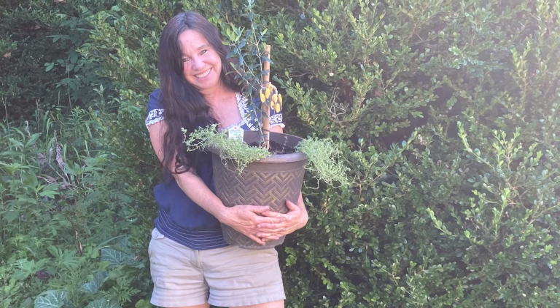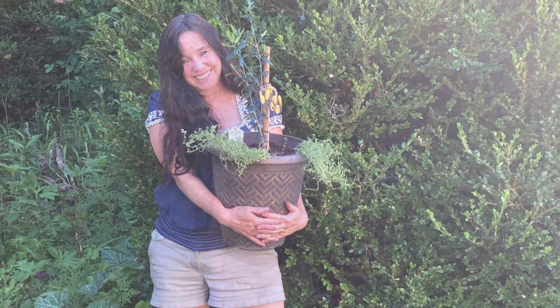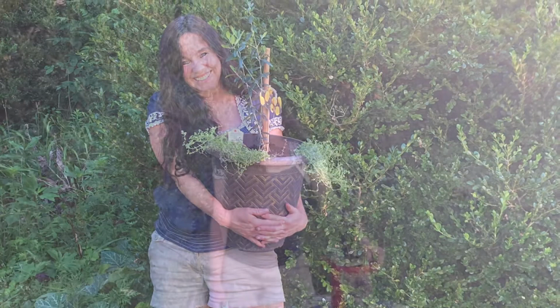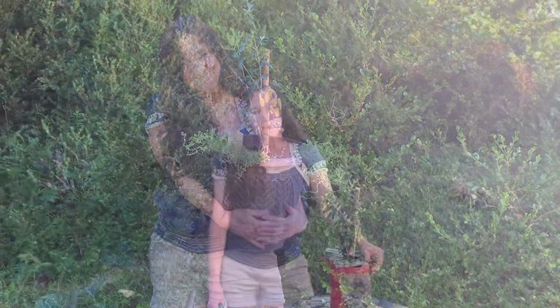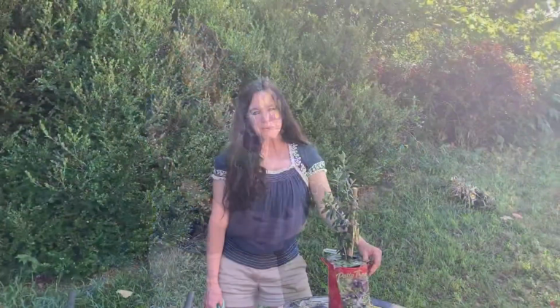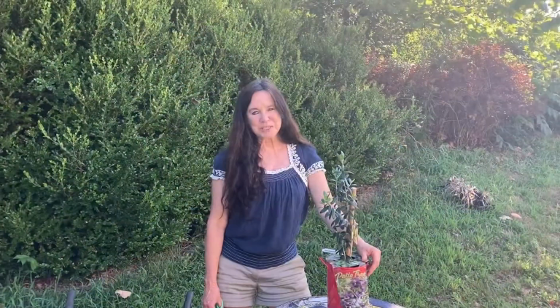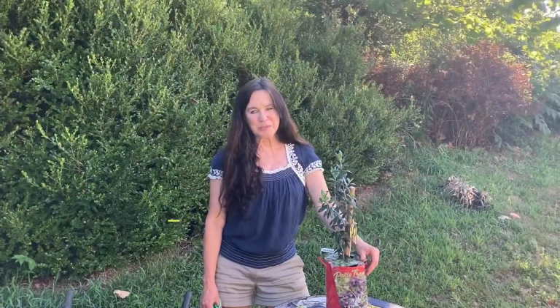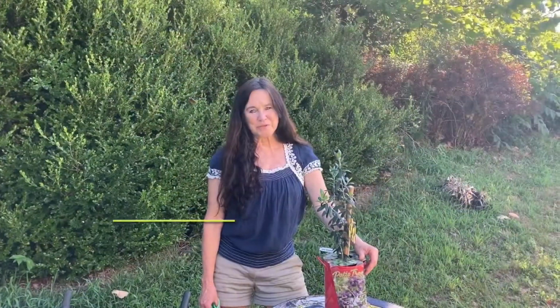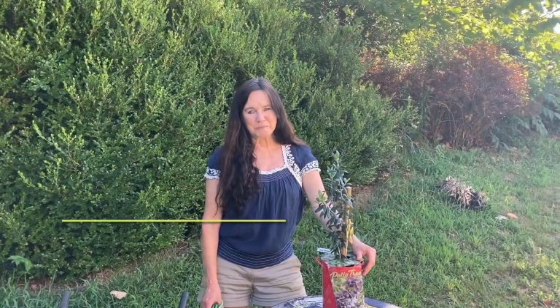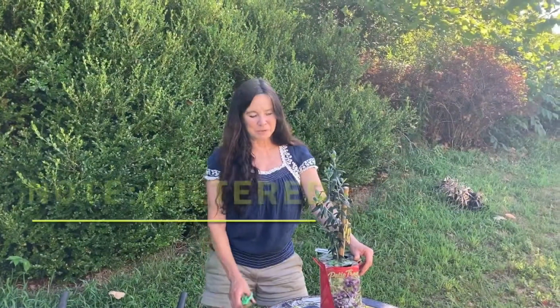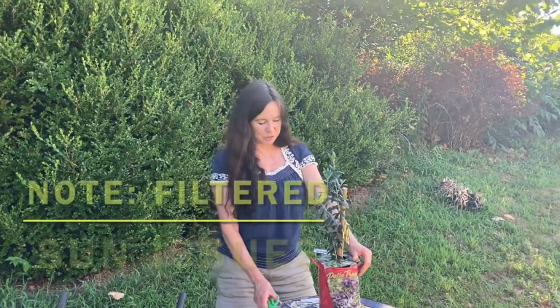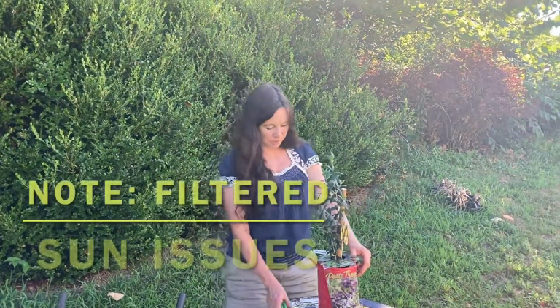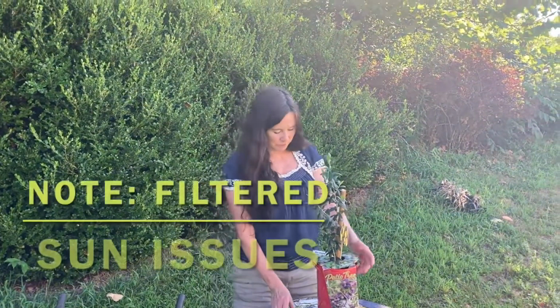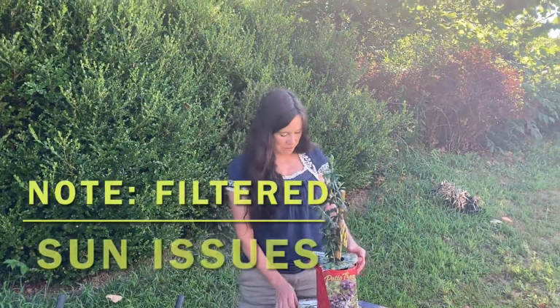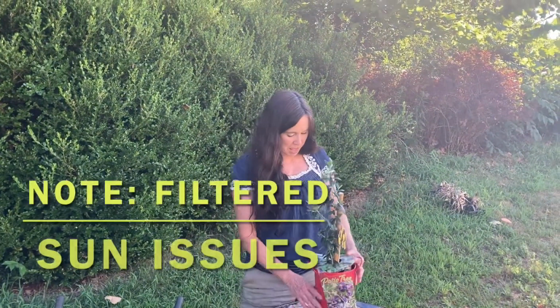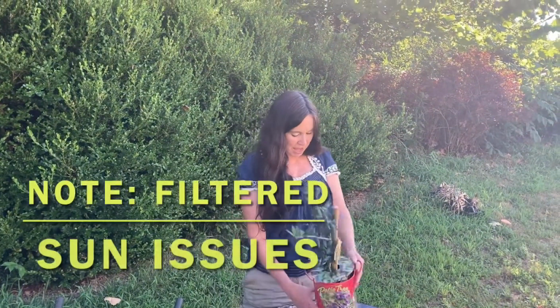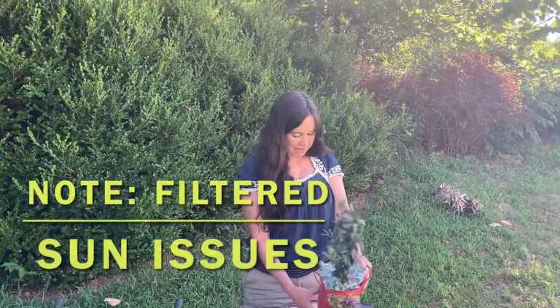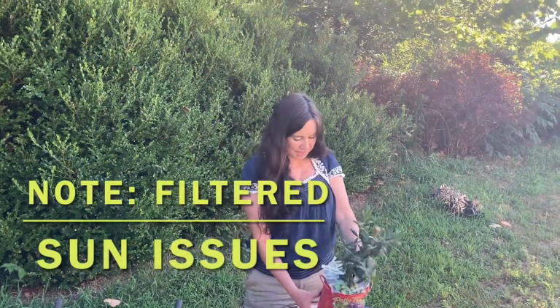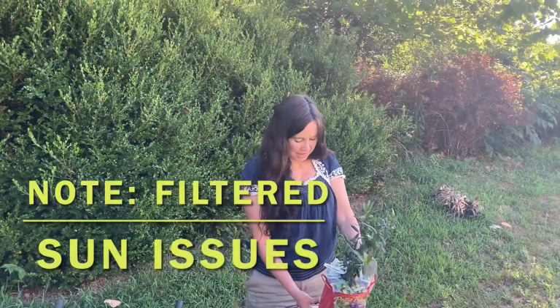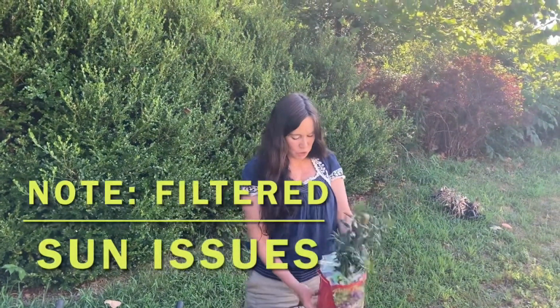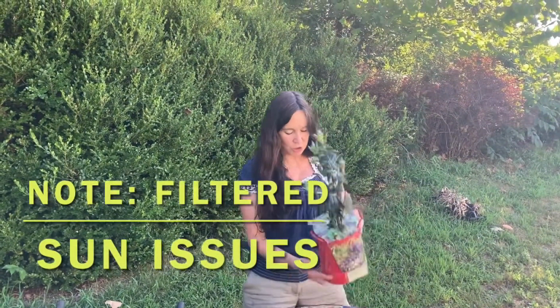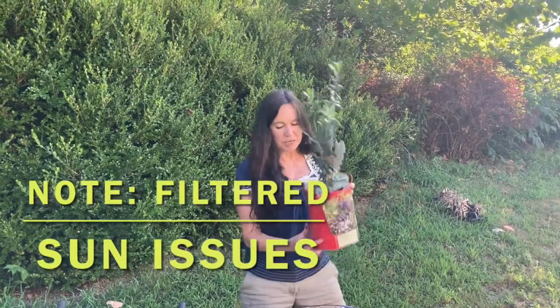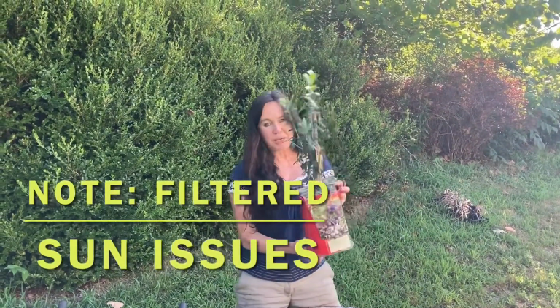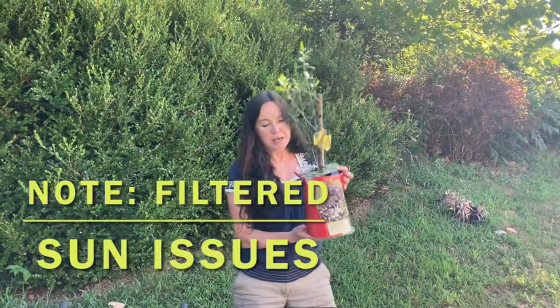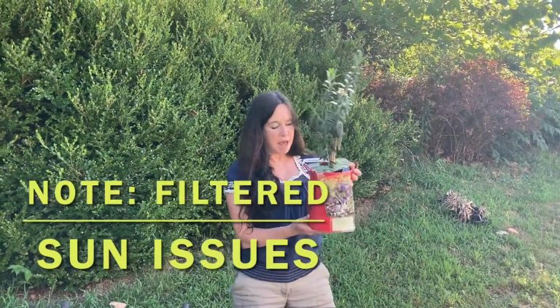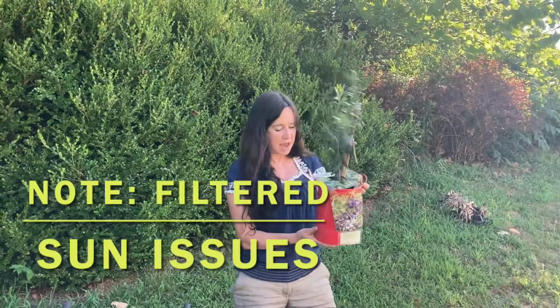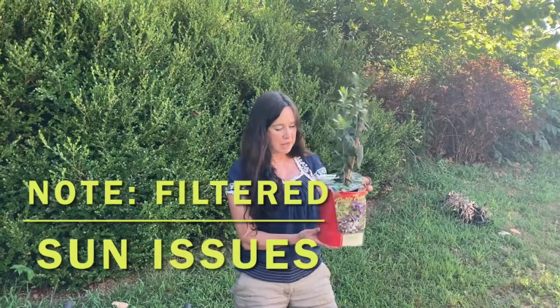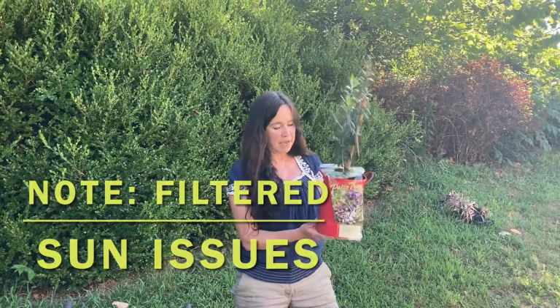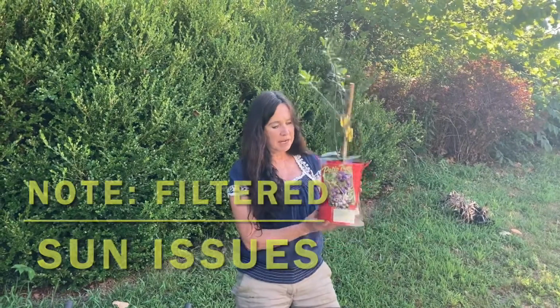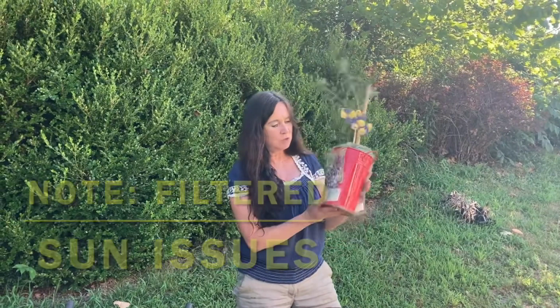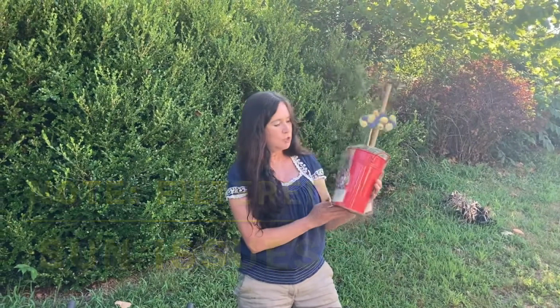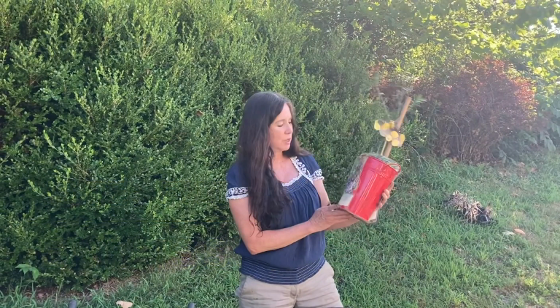Hi everyone, Sabrina from Campbell's Freedom Farm, and today we're going to pot a patio tree.